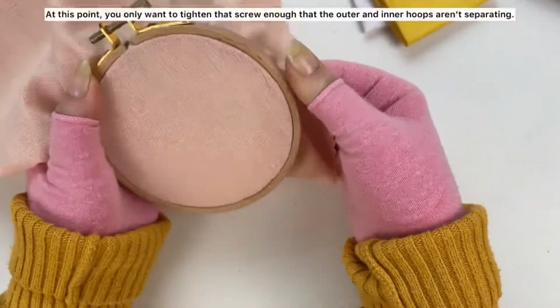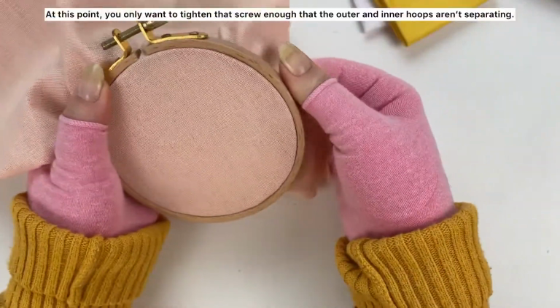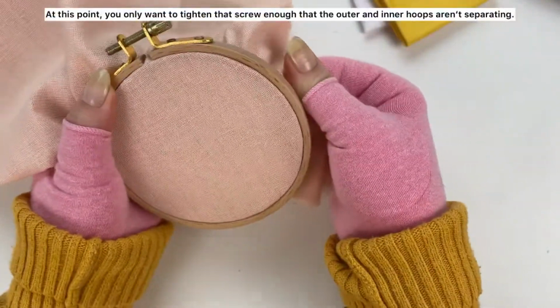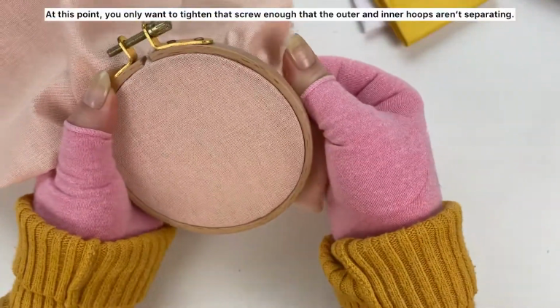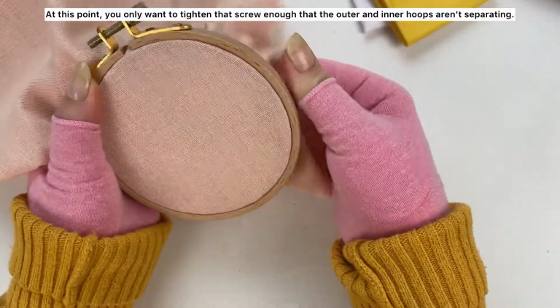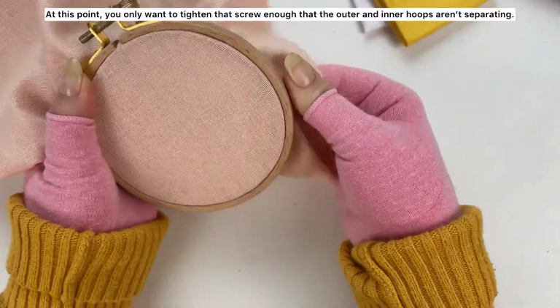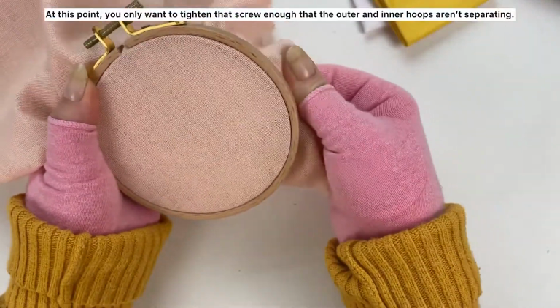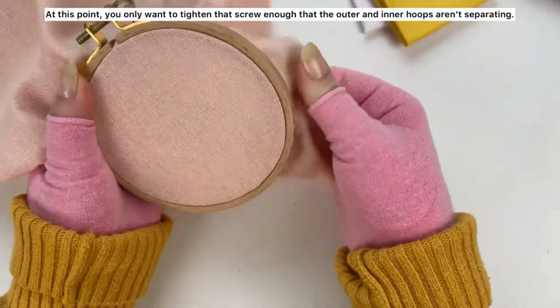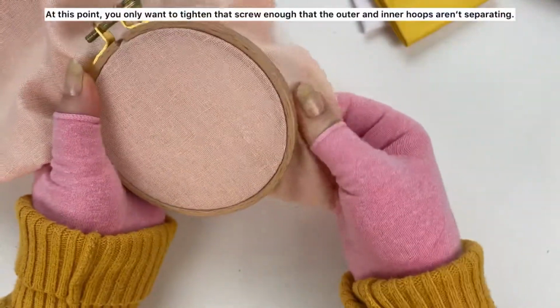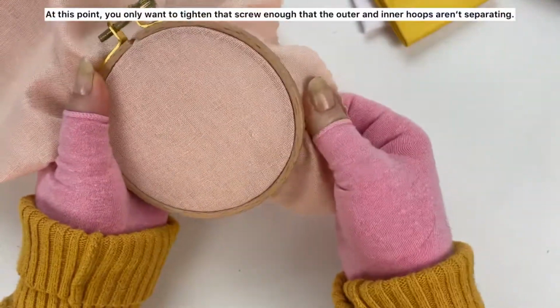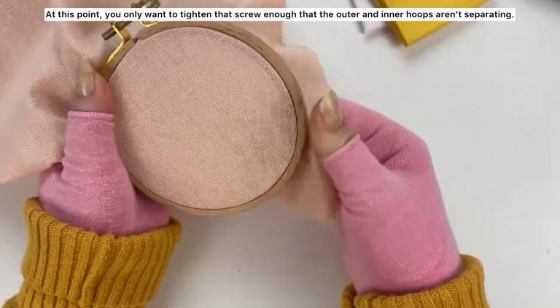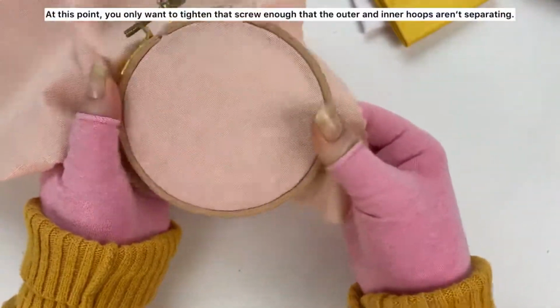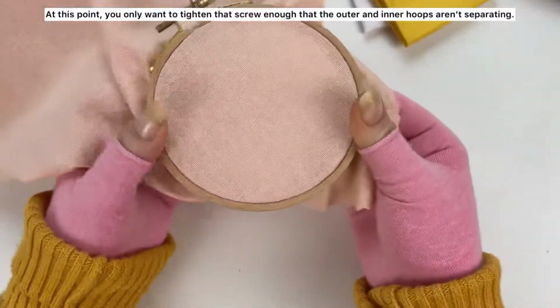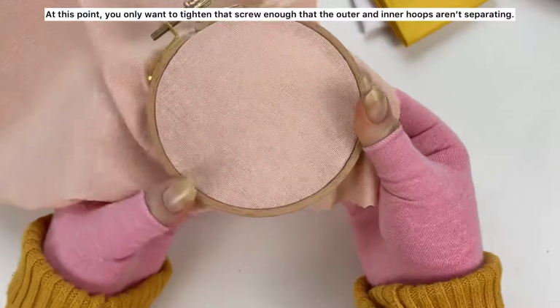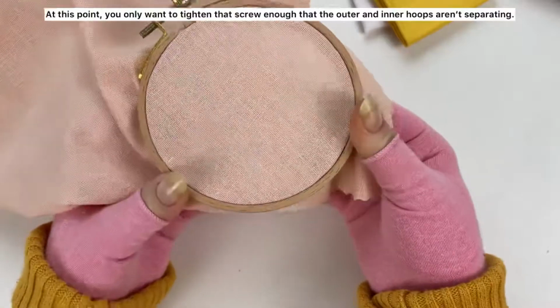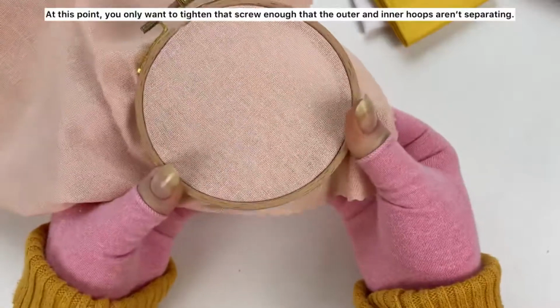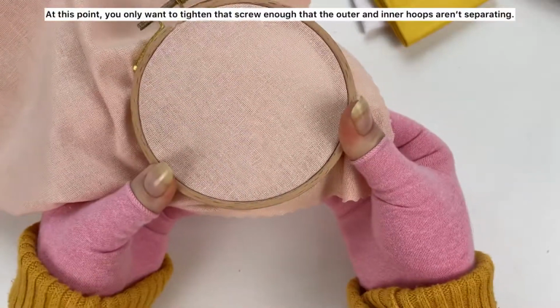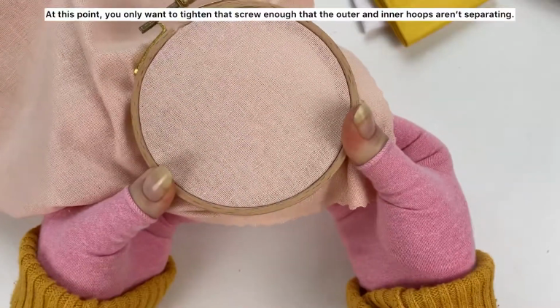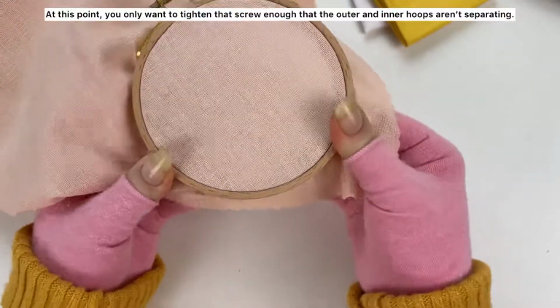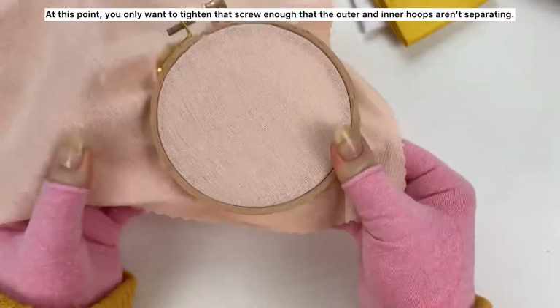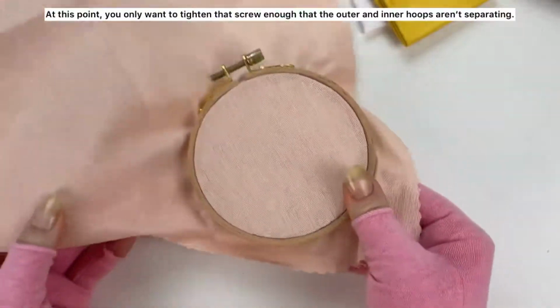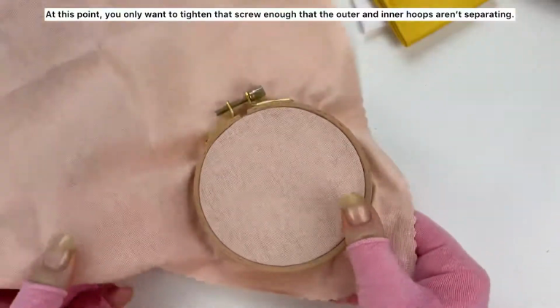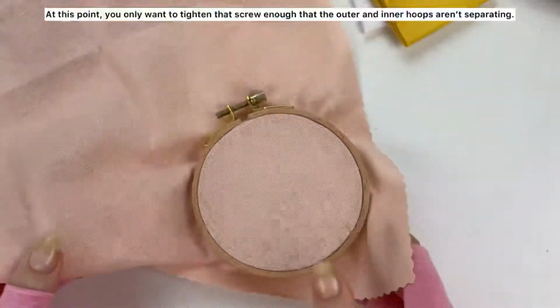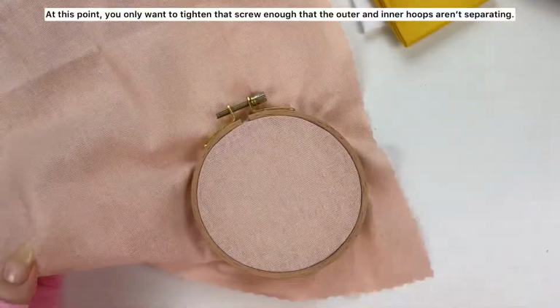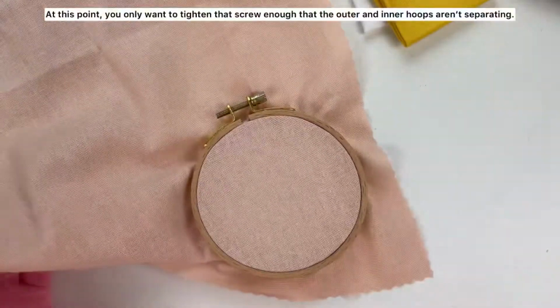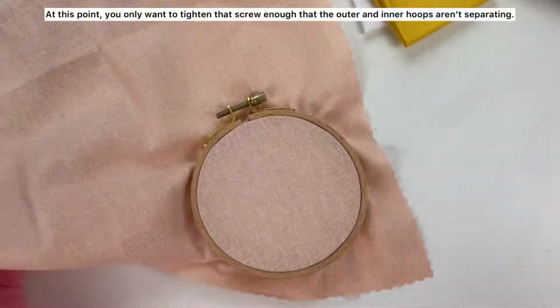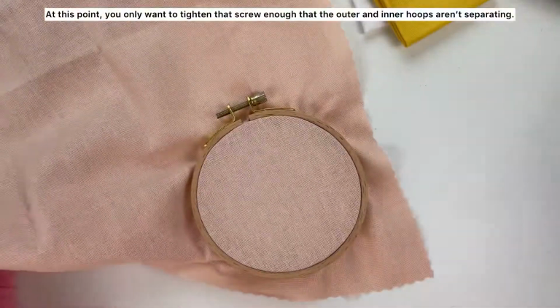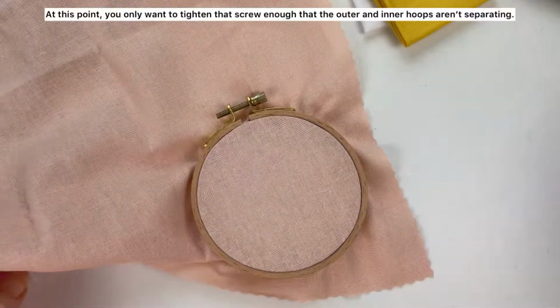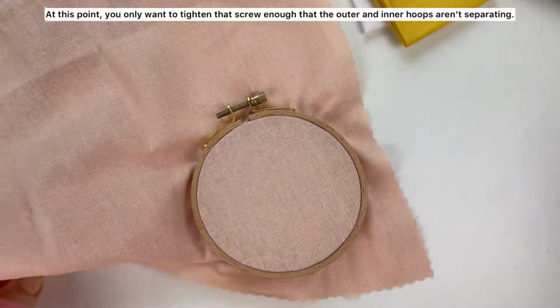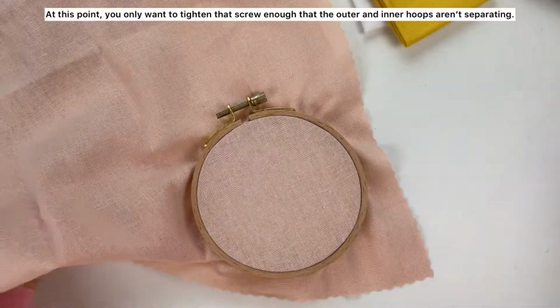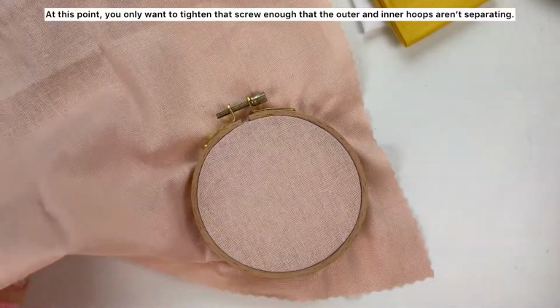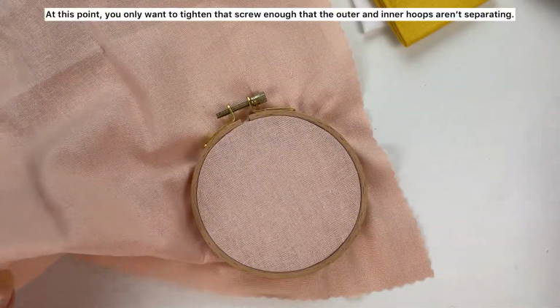At this point you only want to tighten that screw enough so that the outer and inner hoops aren't separating.